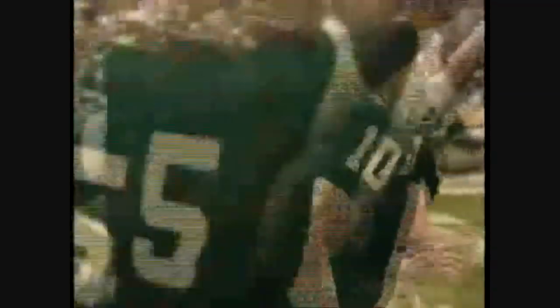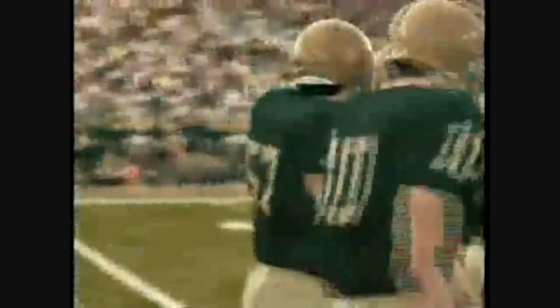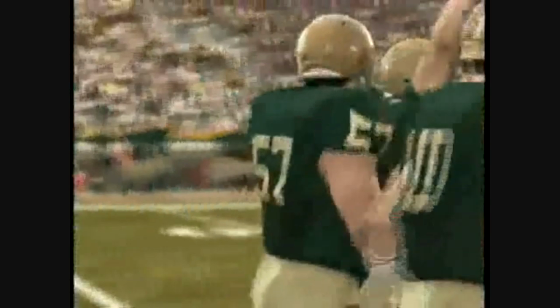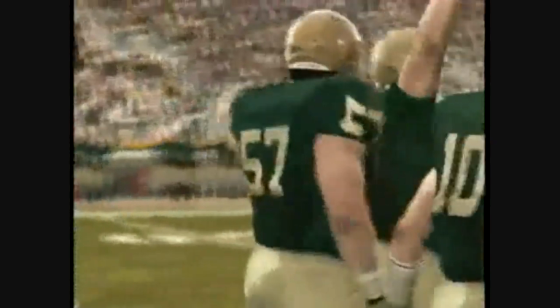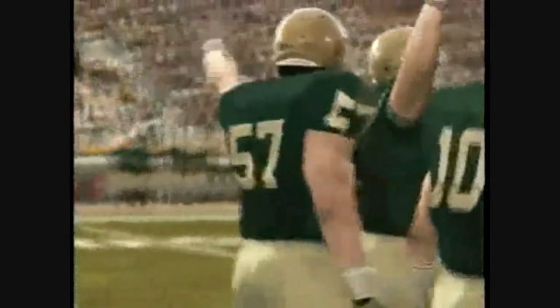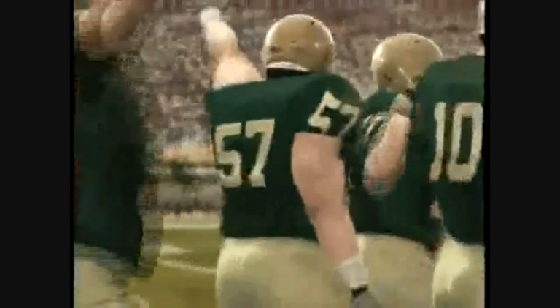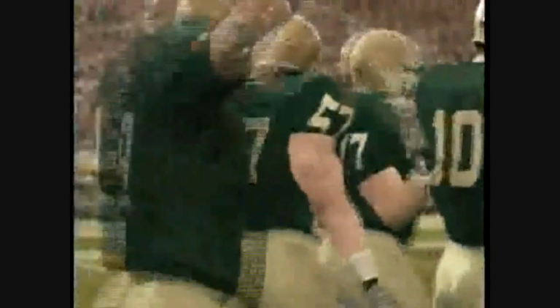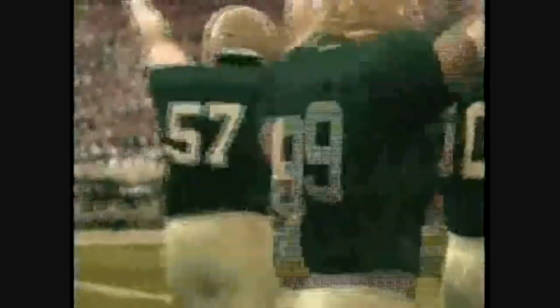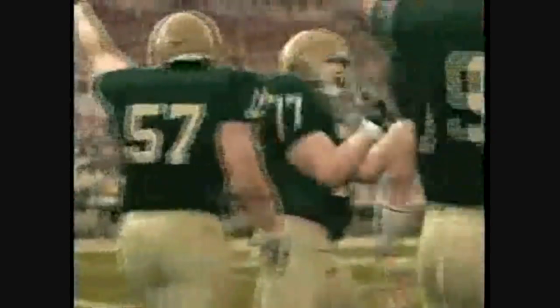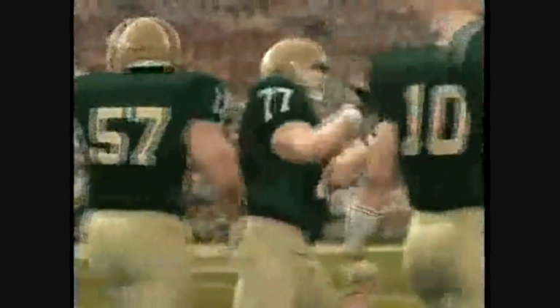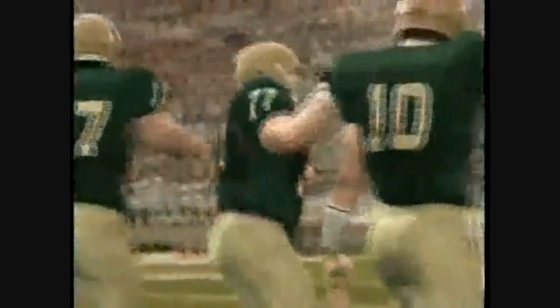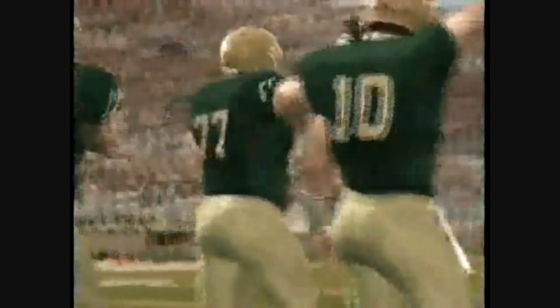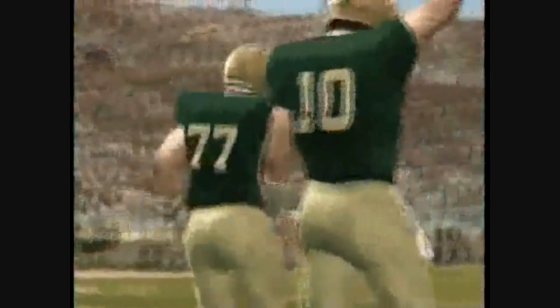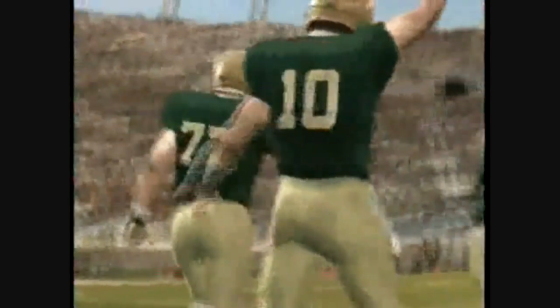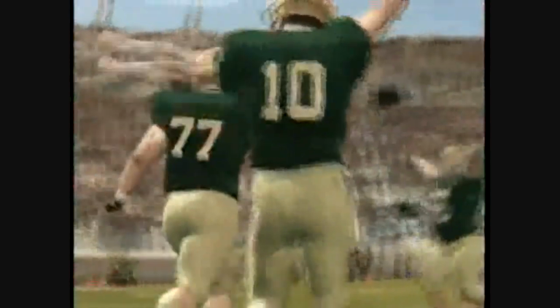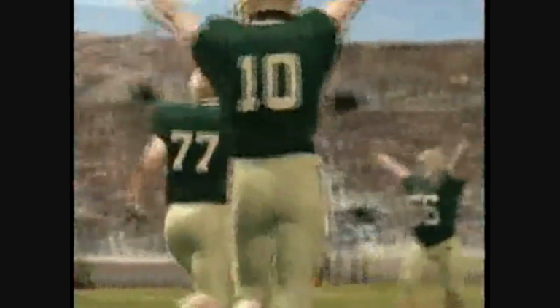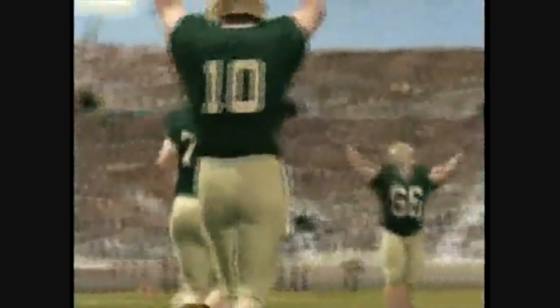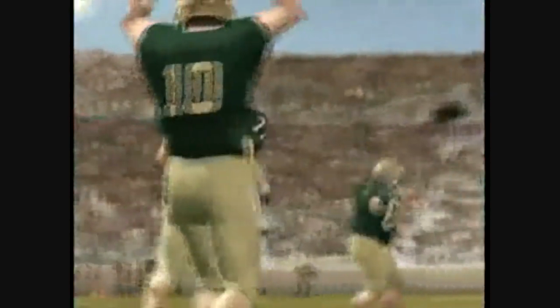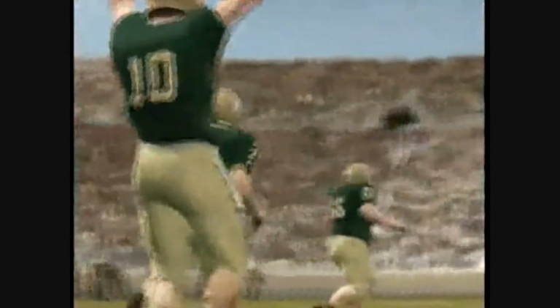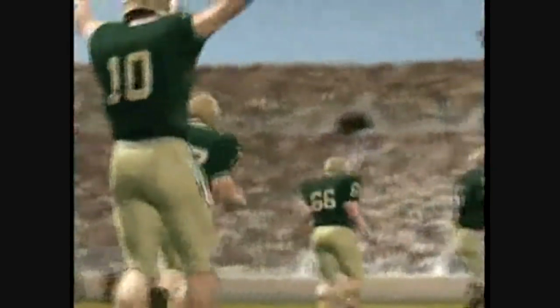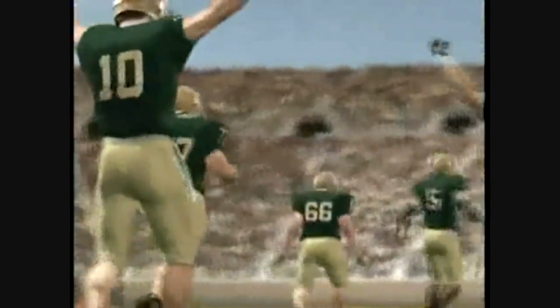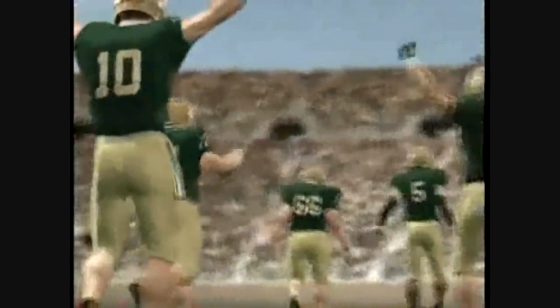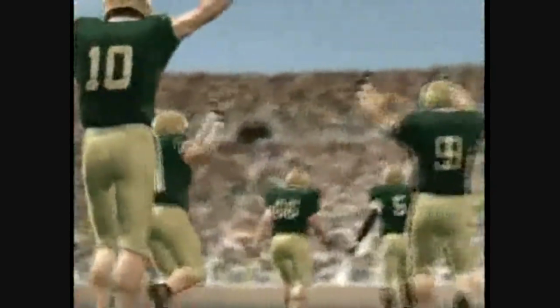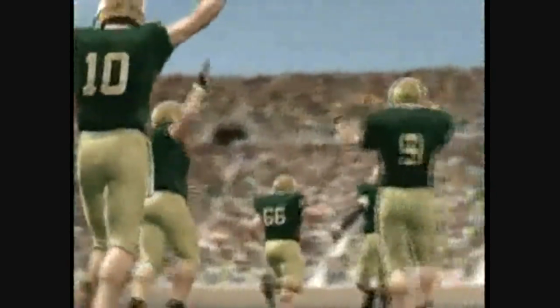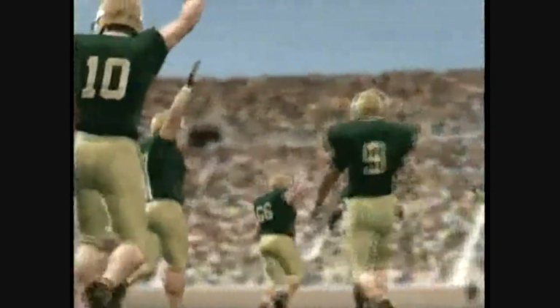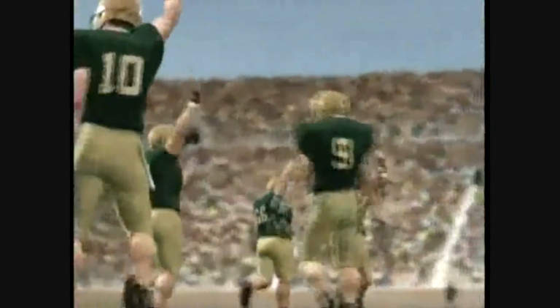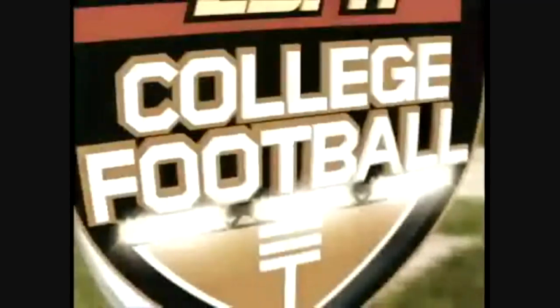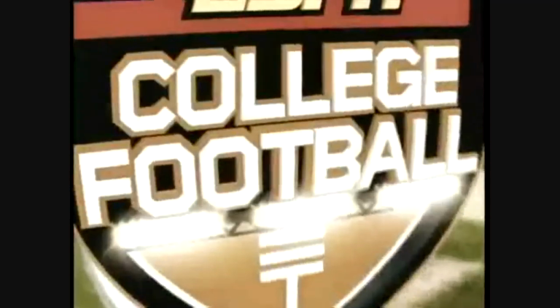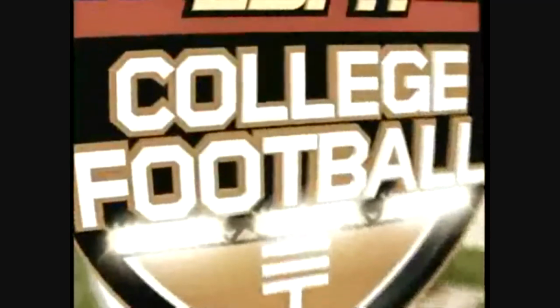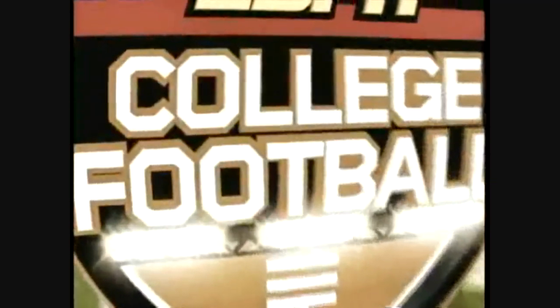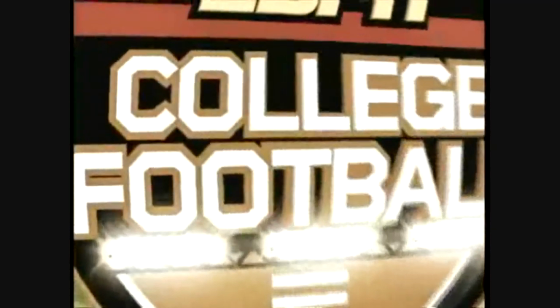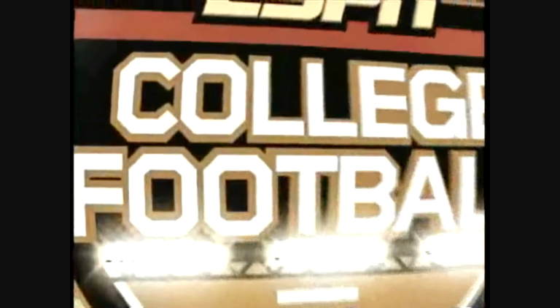That's going to do it for this one. Our final score: Notre Dame 20, Michigan 13. Thank you.